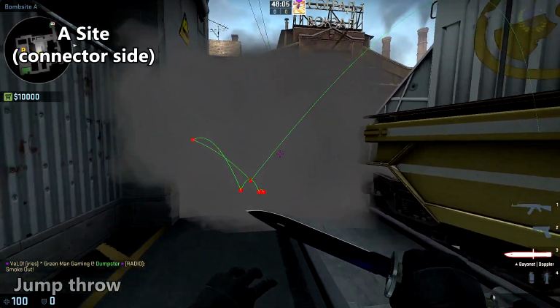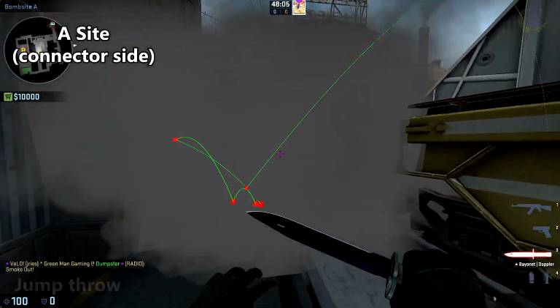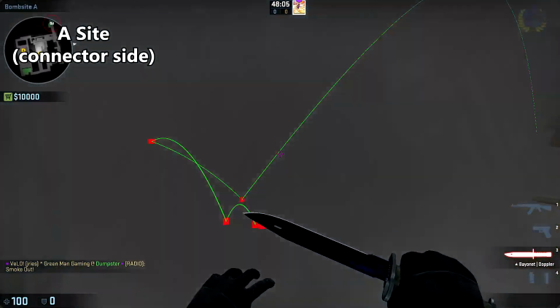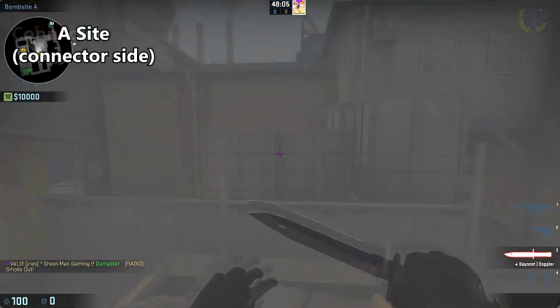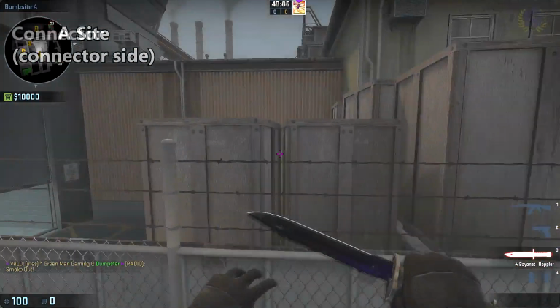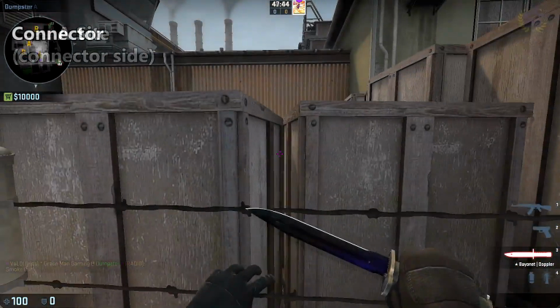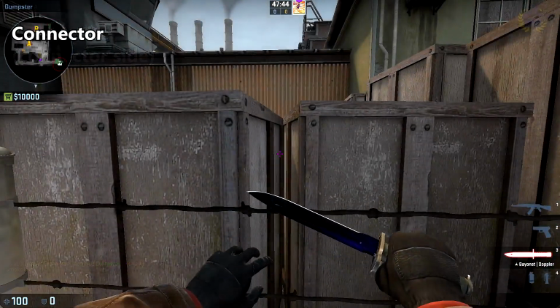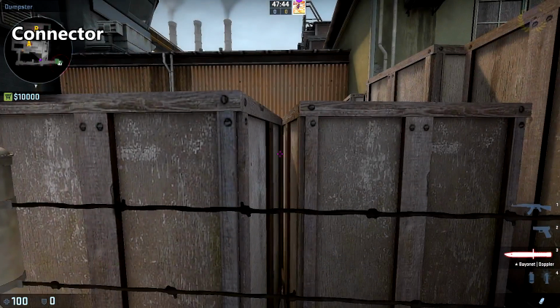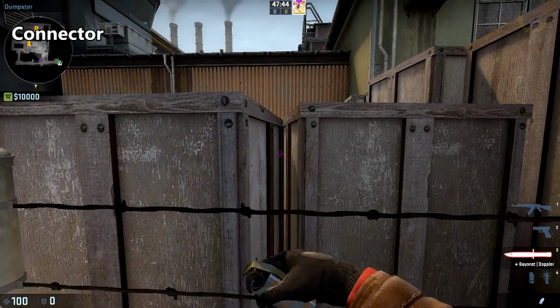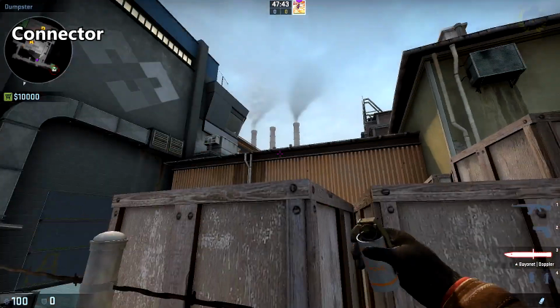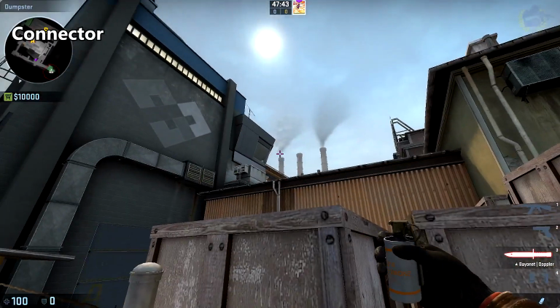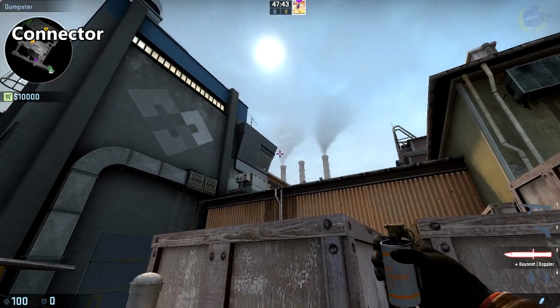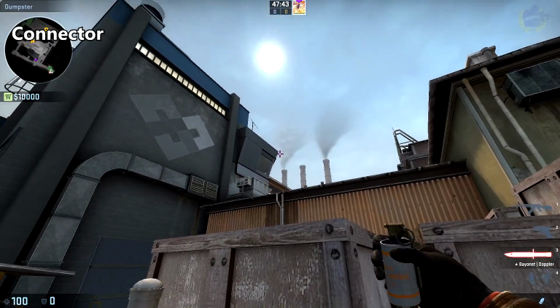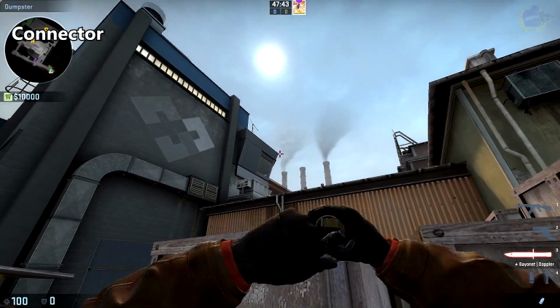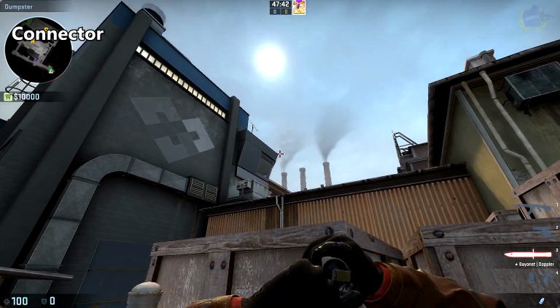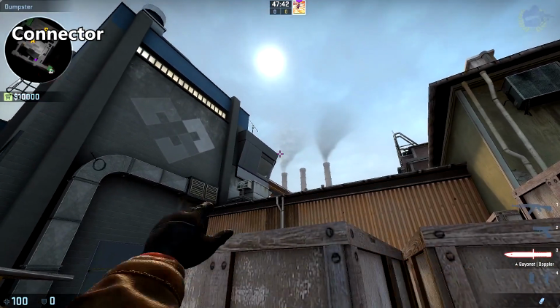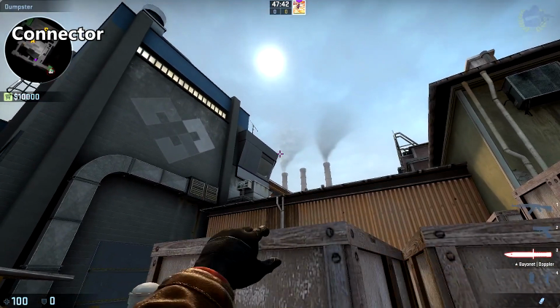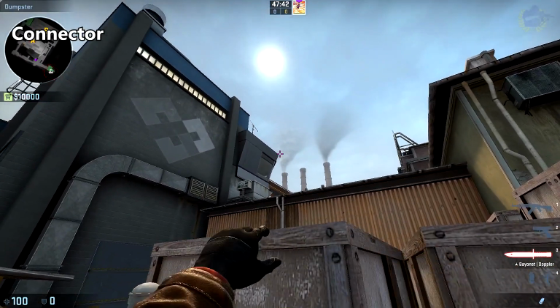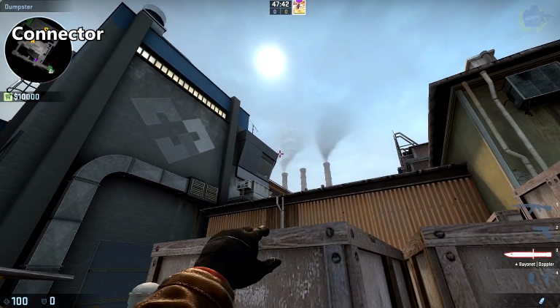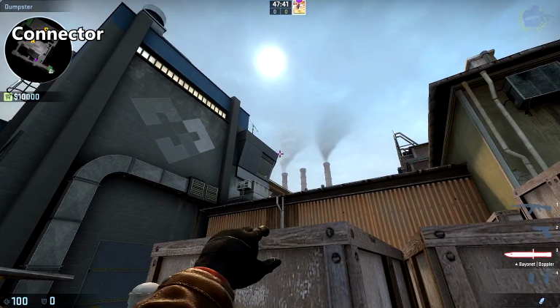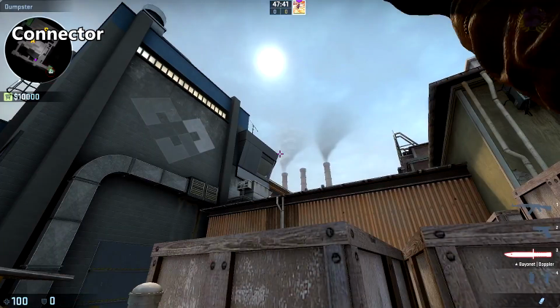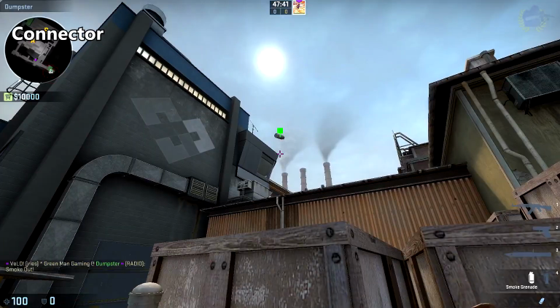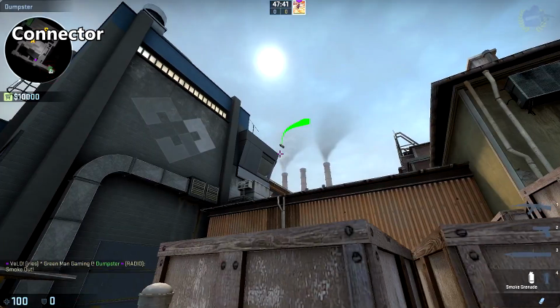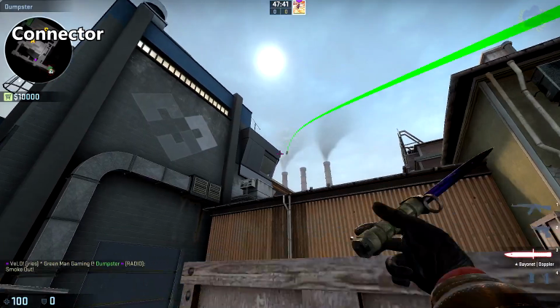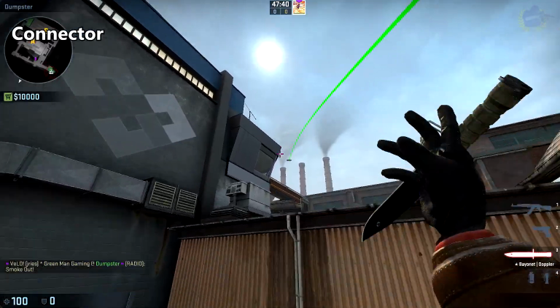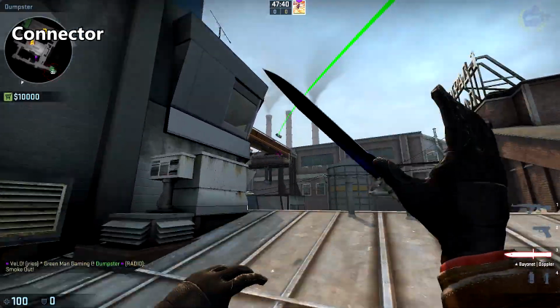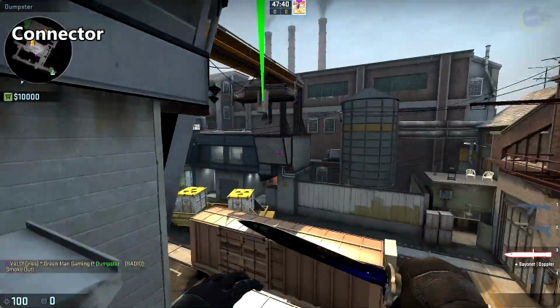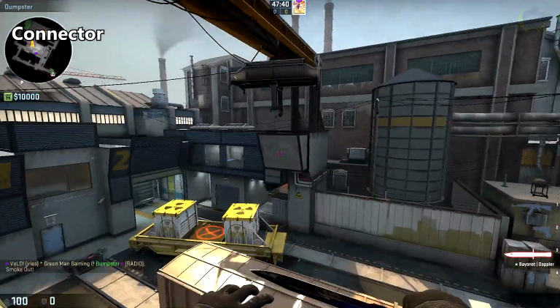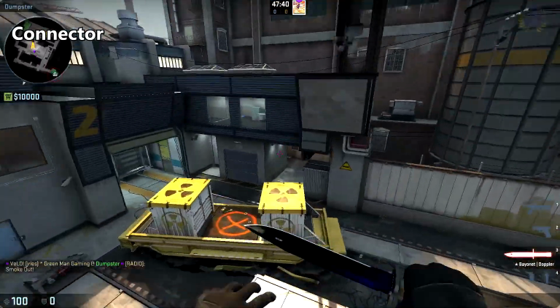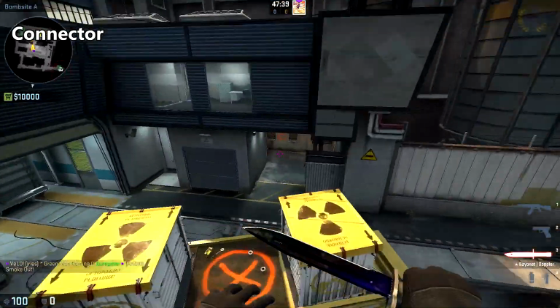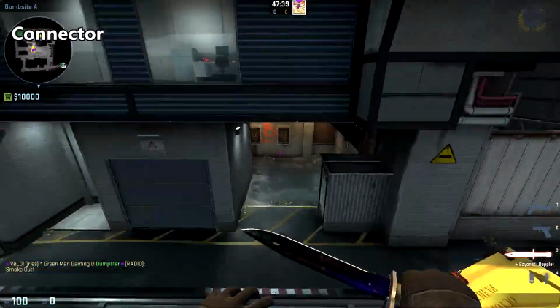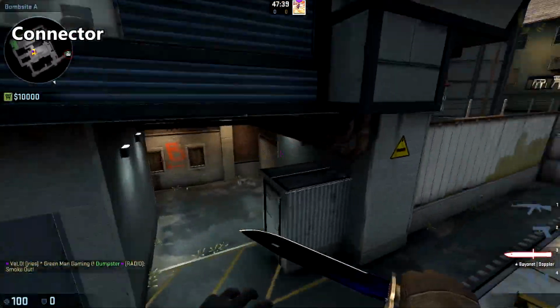To smoke off connector, come up between these boxes on top of the dumpster, aim just to the right of the corner of the tower, and throw.